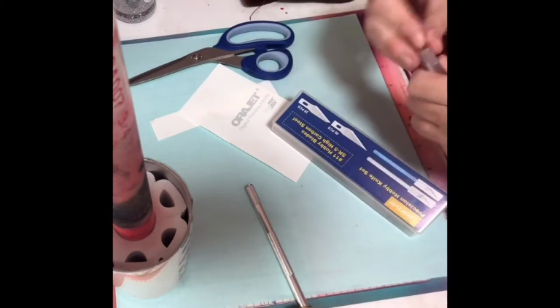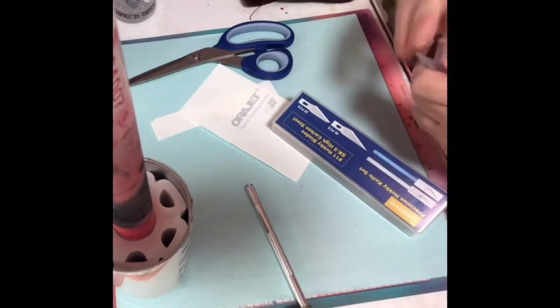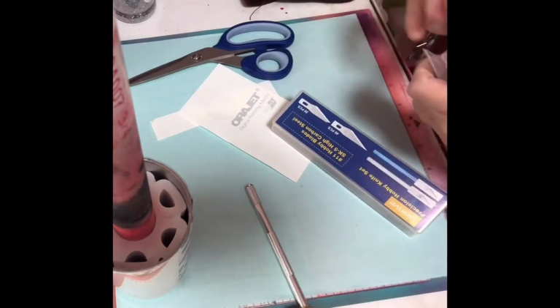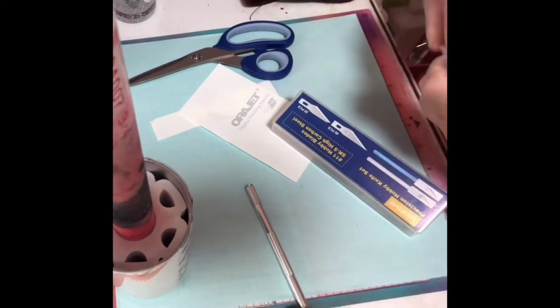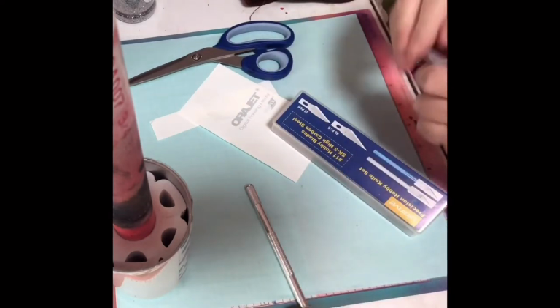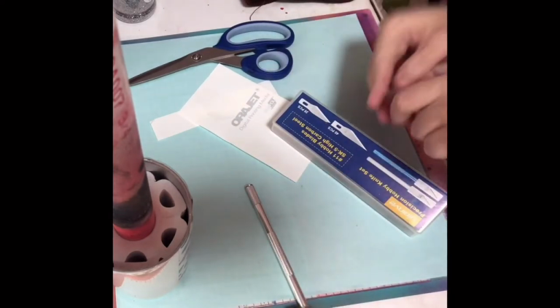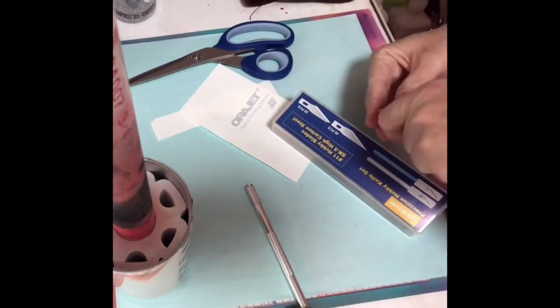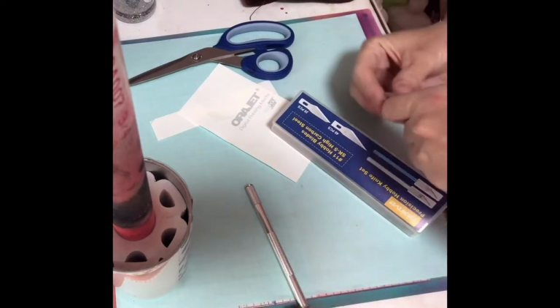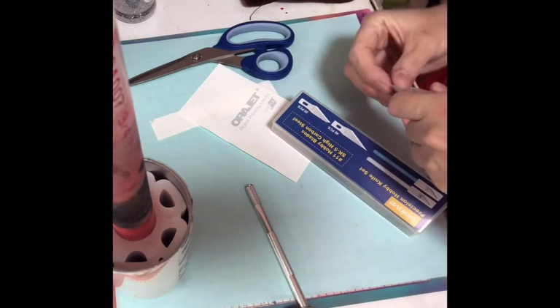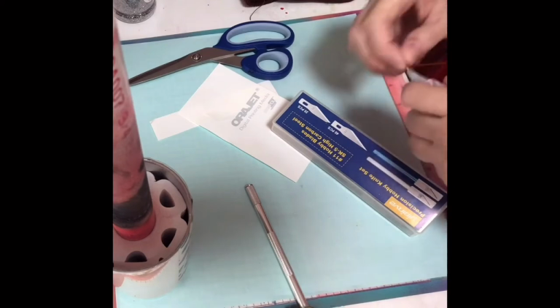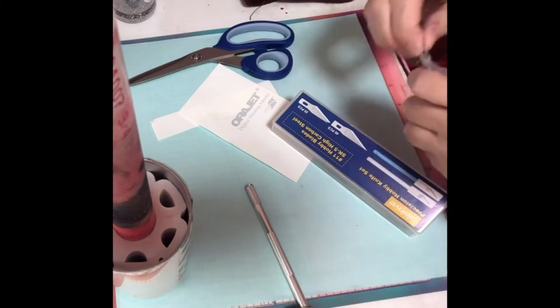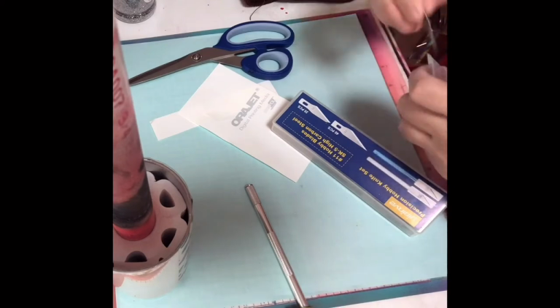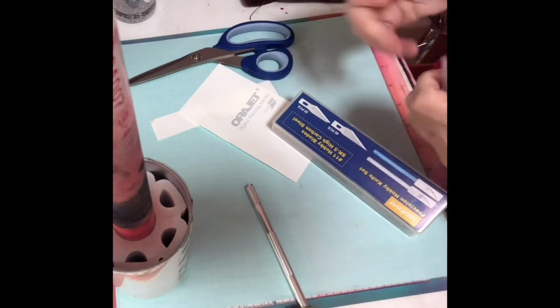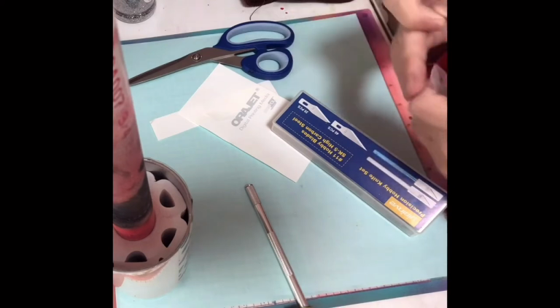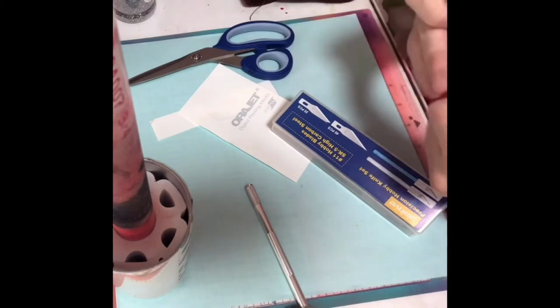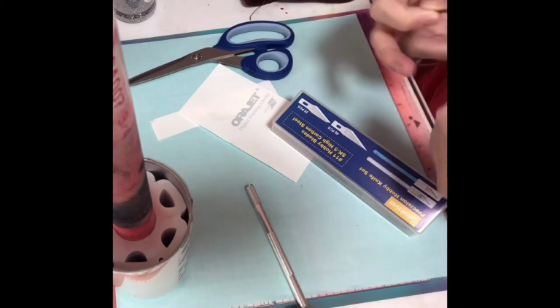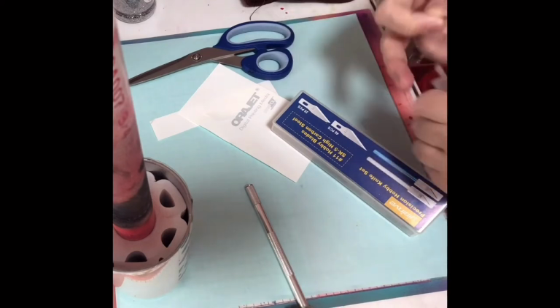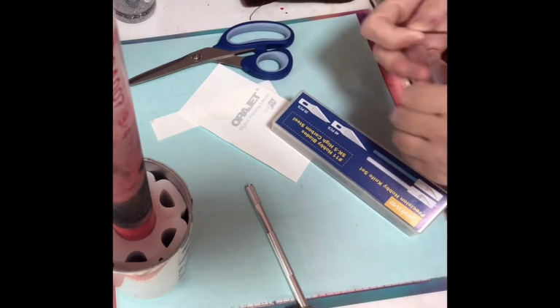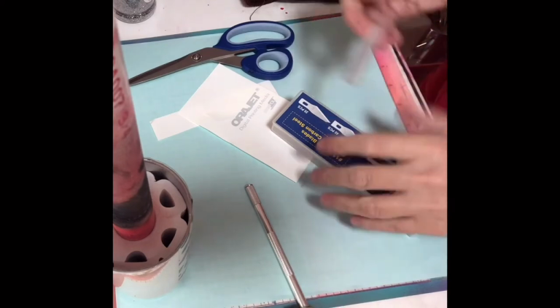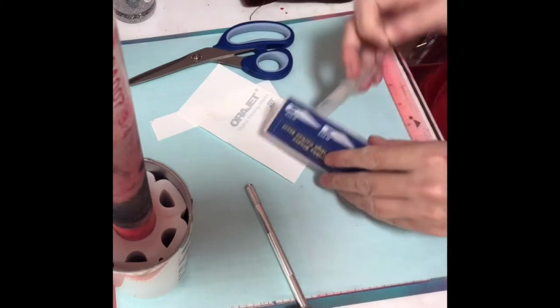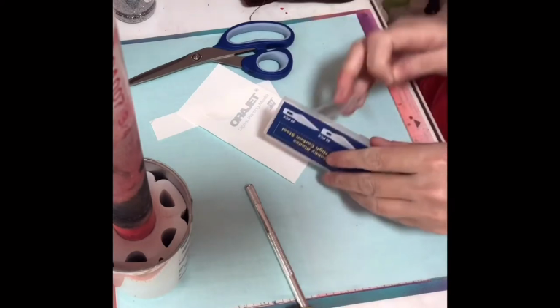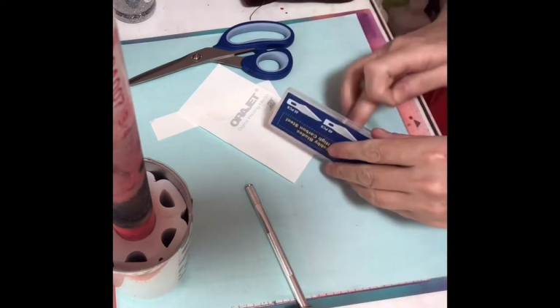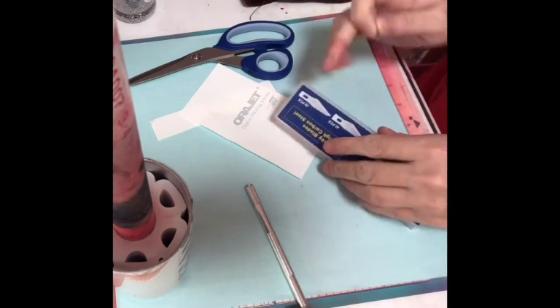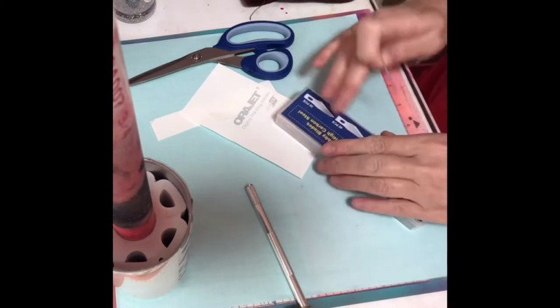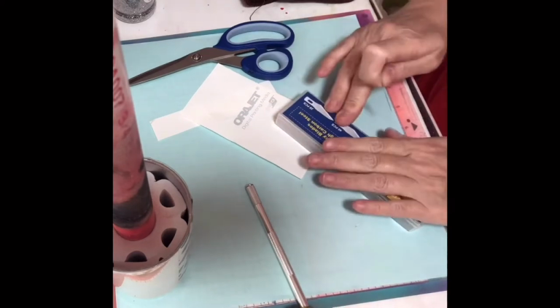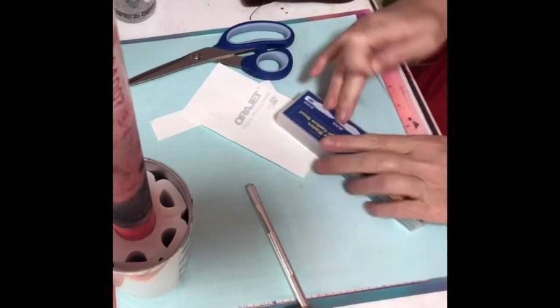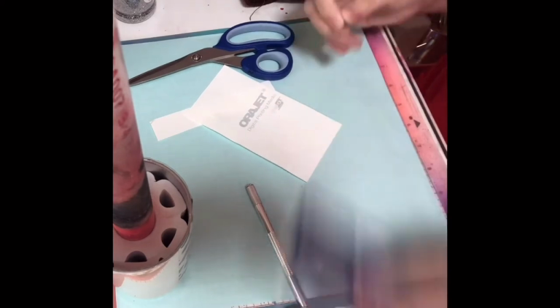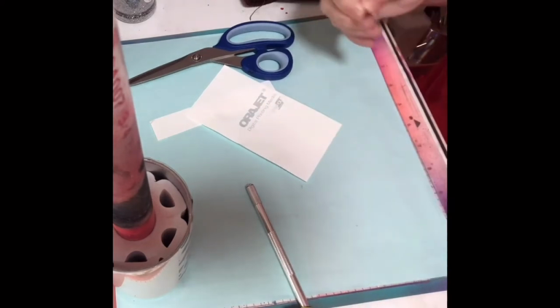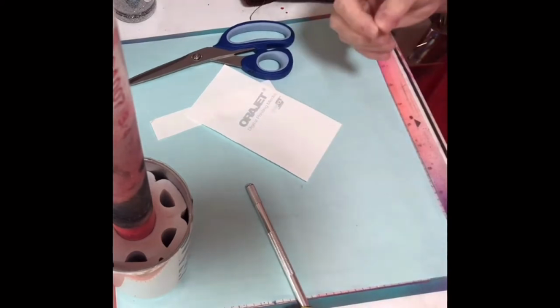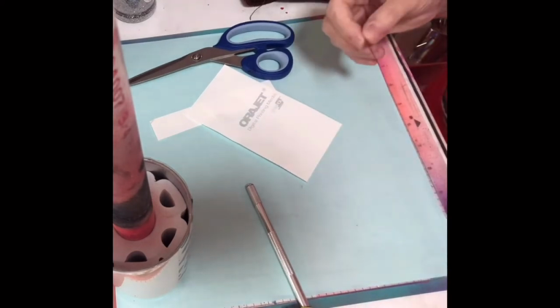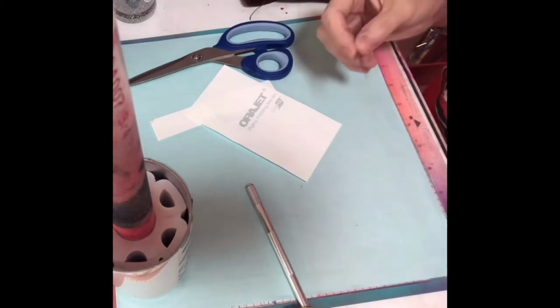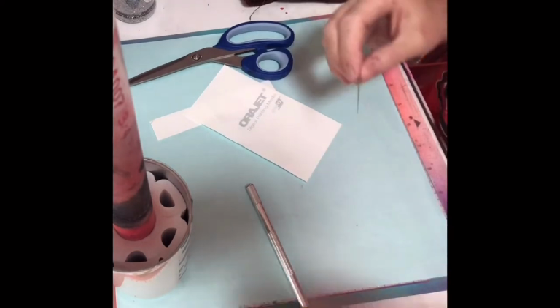That clear cast is kind of thick, so it's hard to trim that off if you don't have a sharp blade.